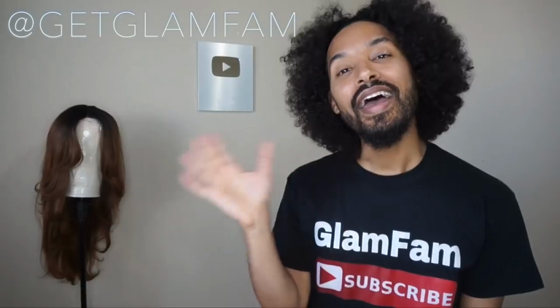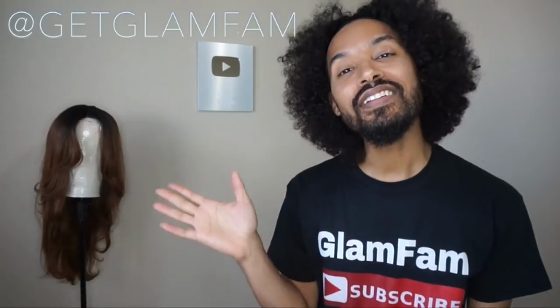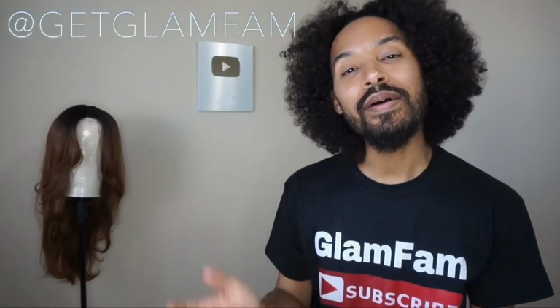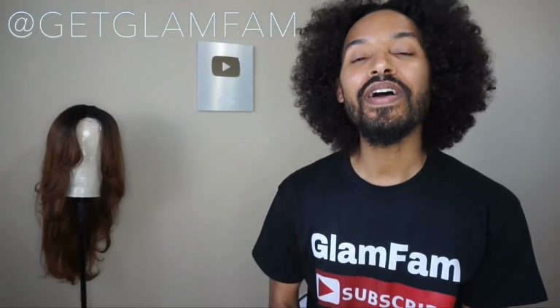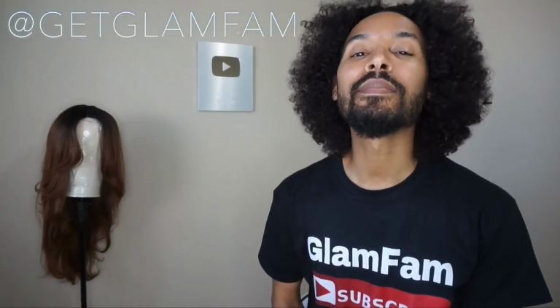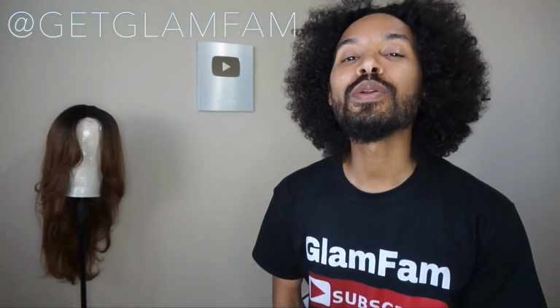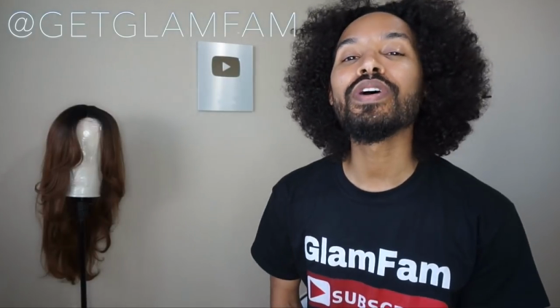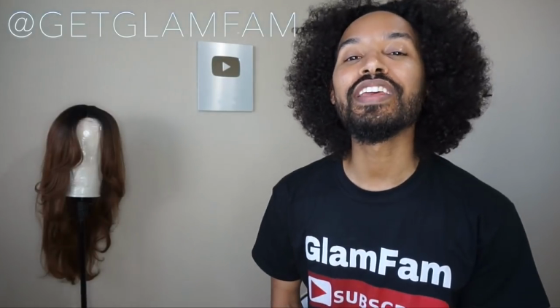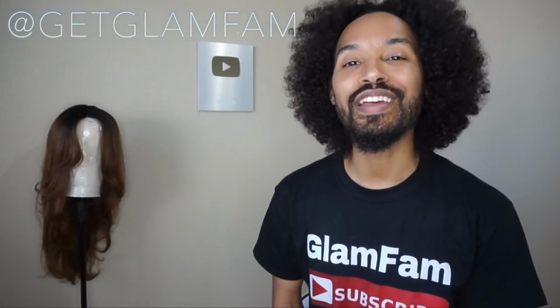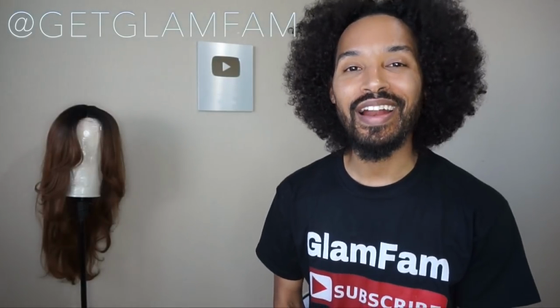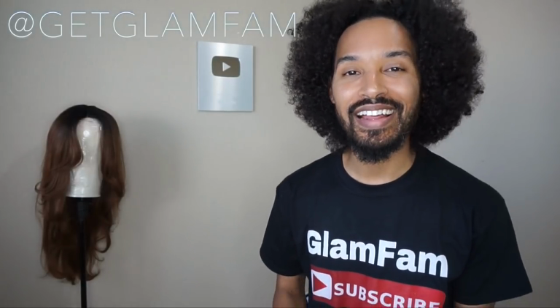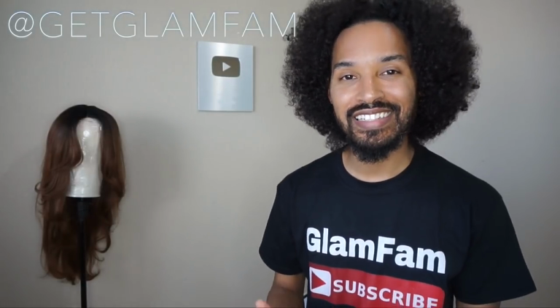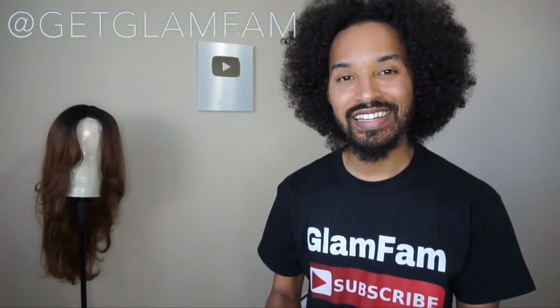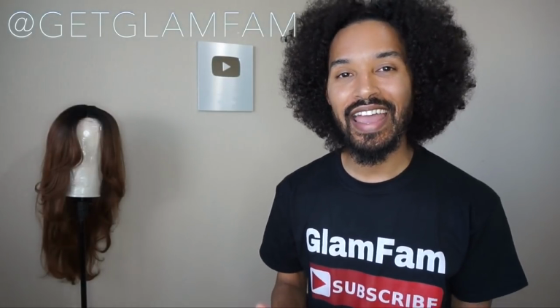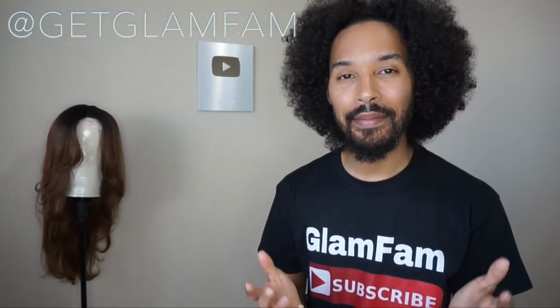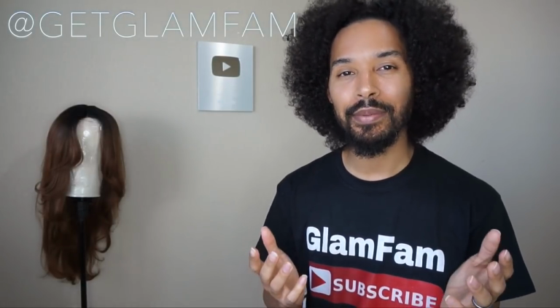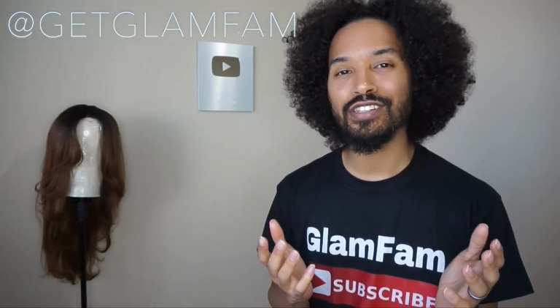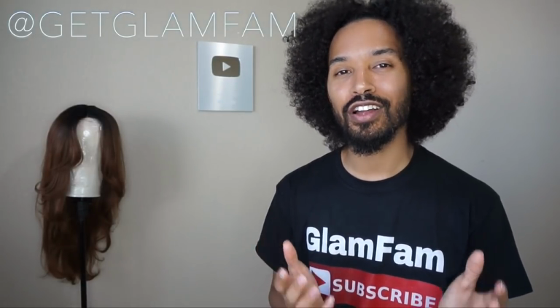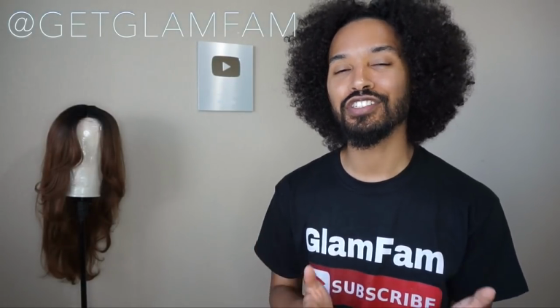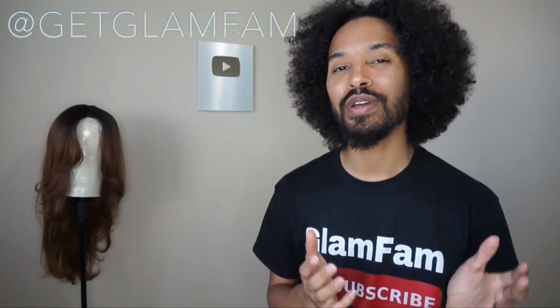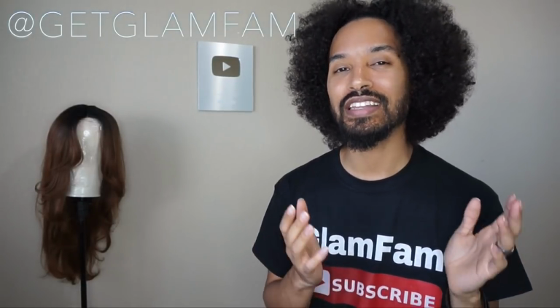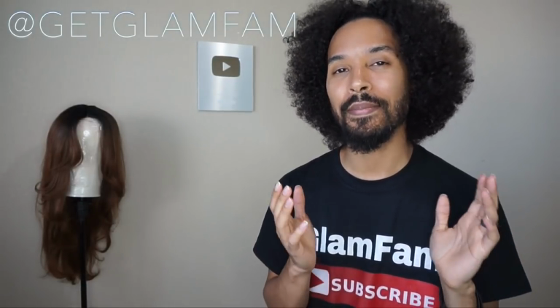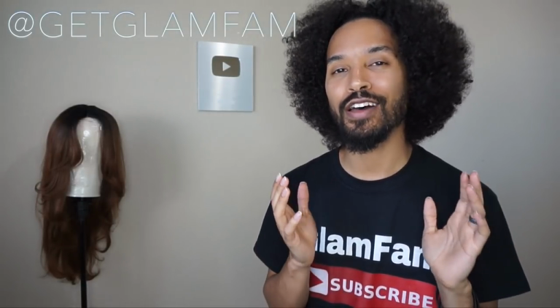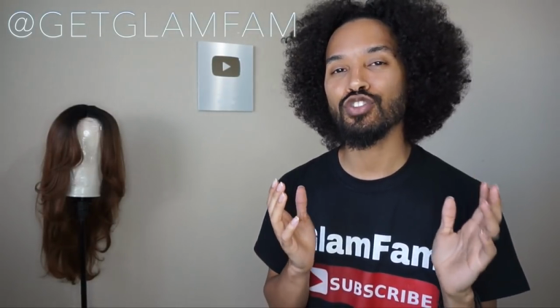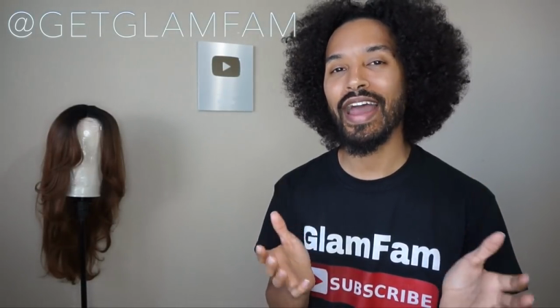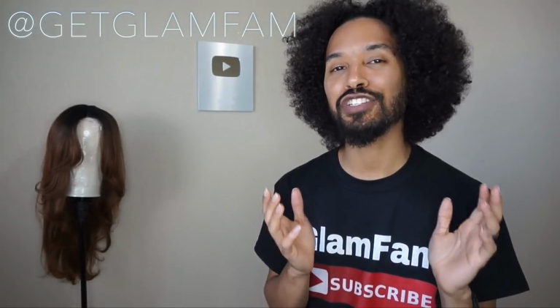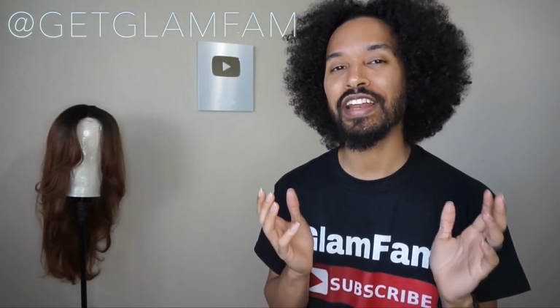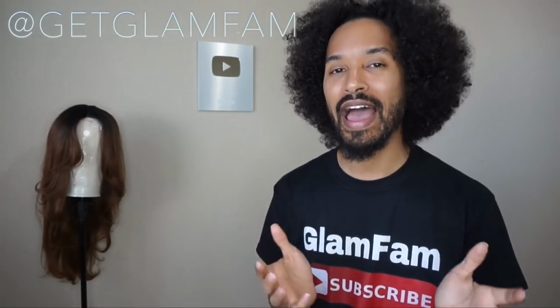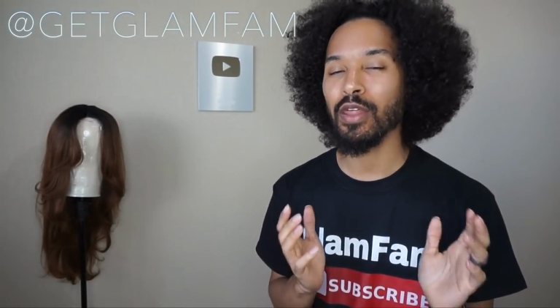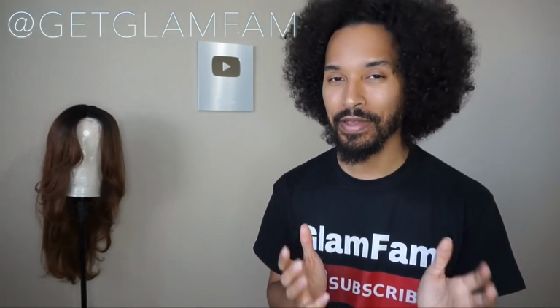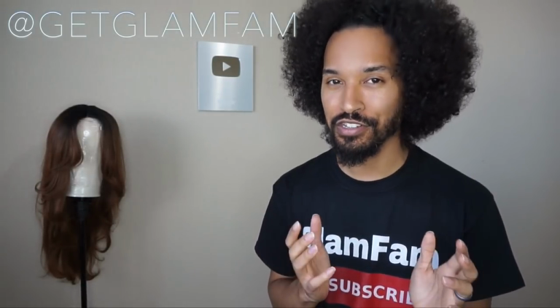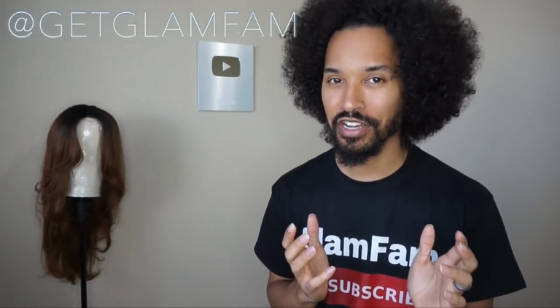Hey Glam Fam, Lin Wood here, and today I'm going to be talking to you guys about Traction Alopecia.